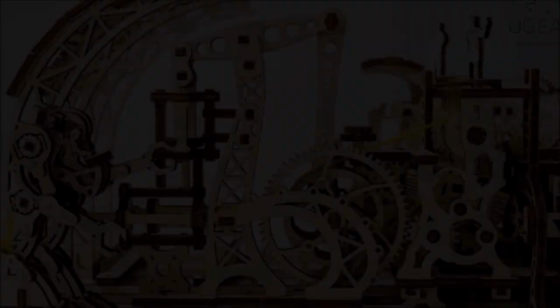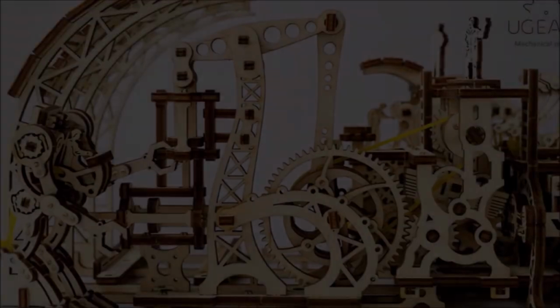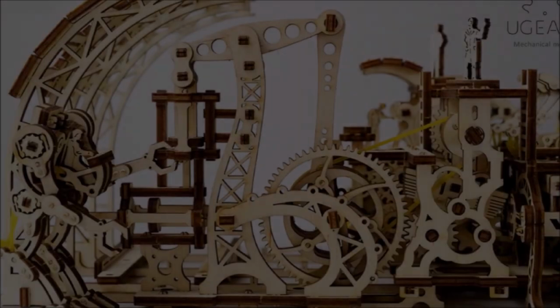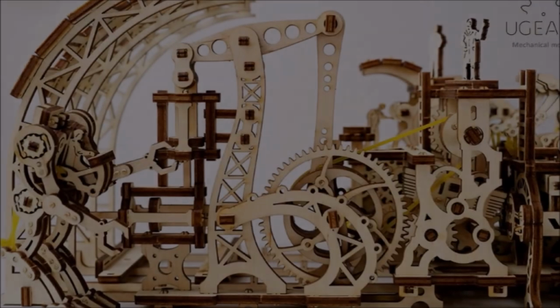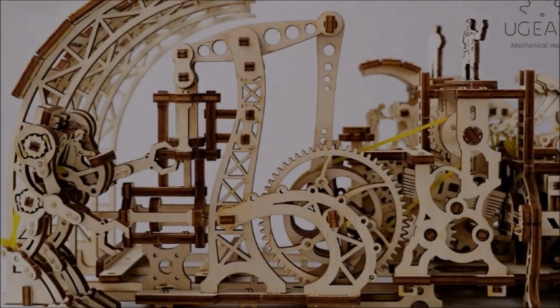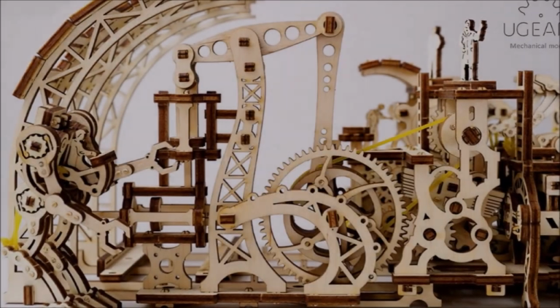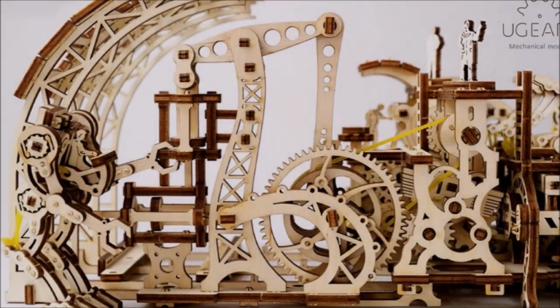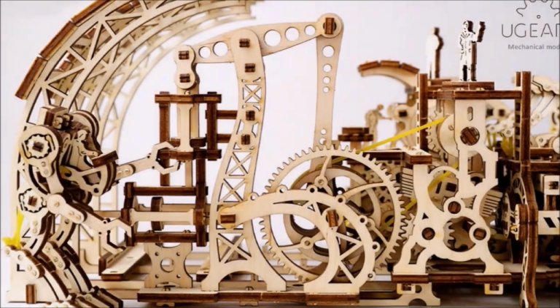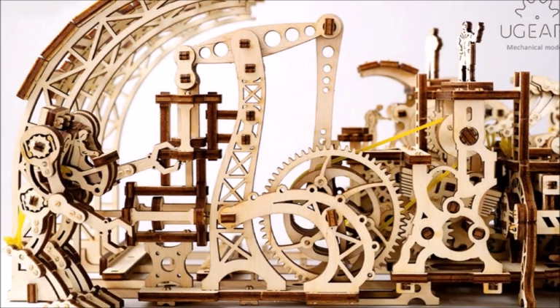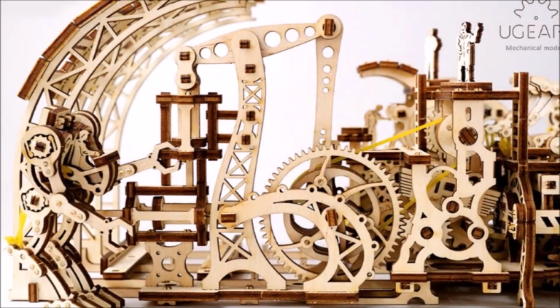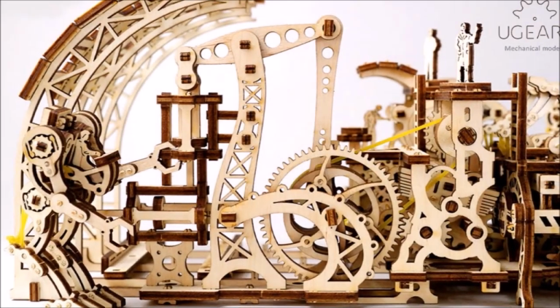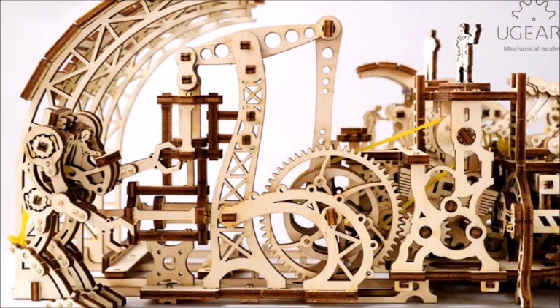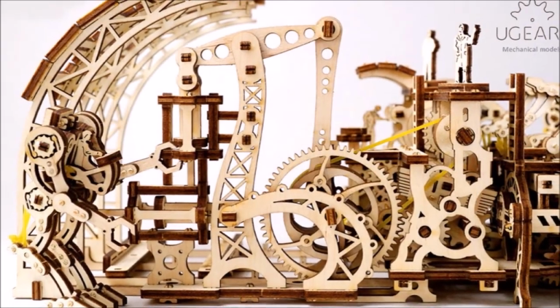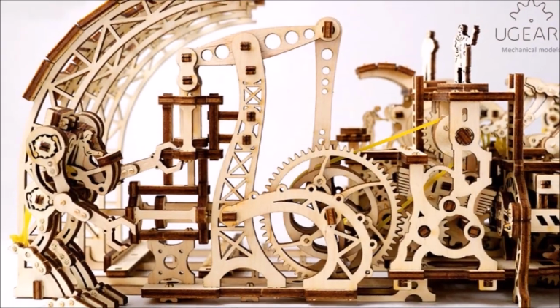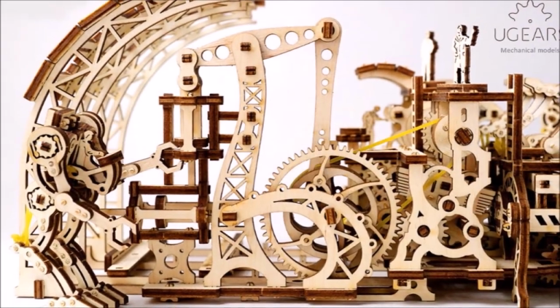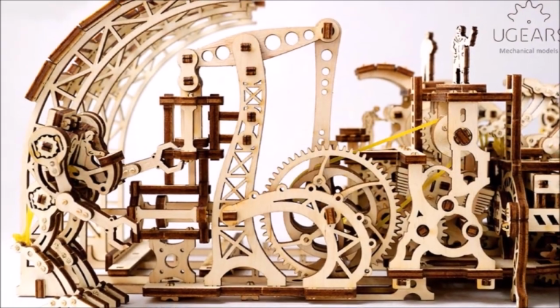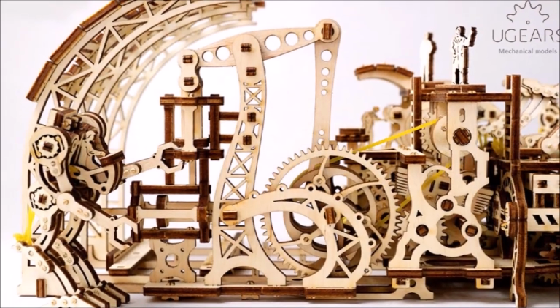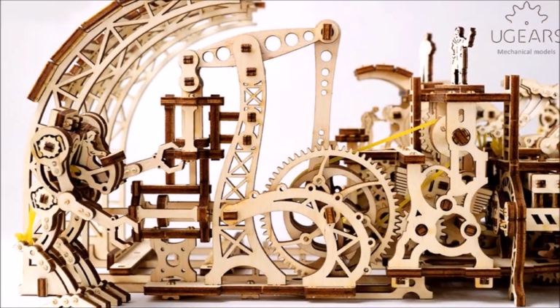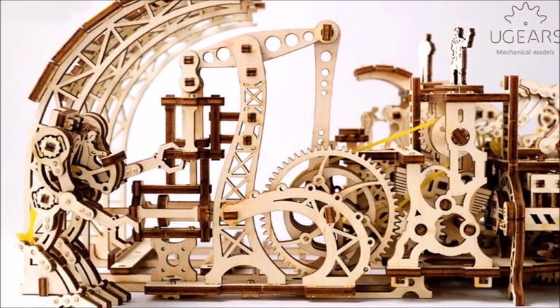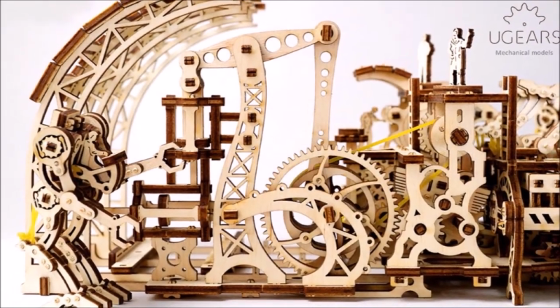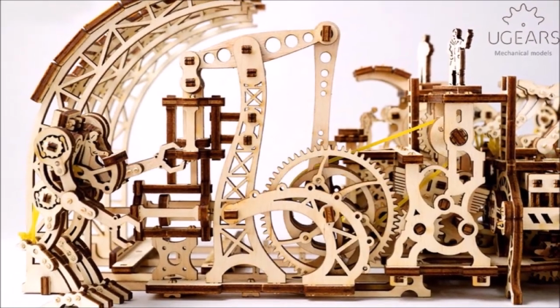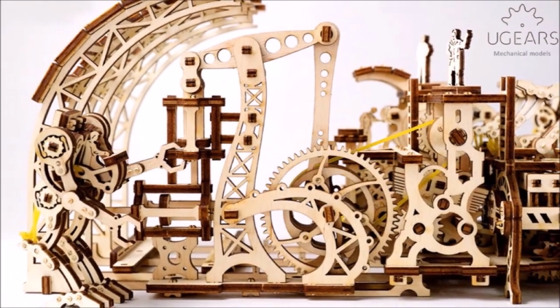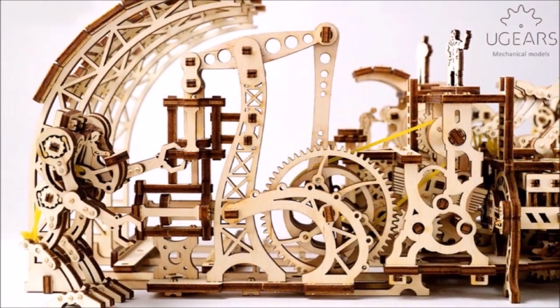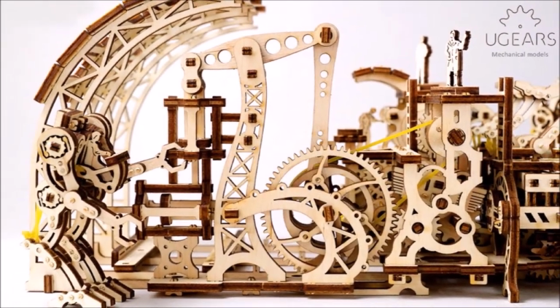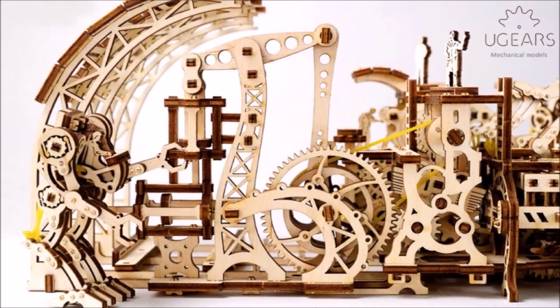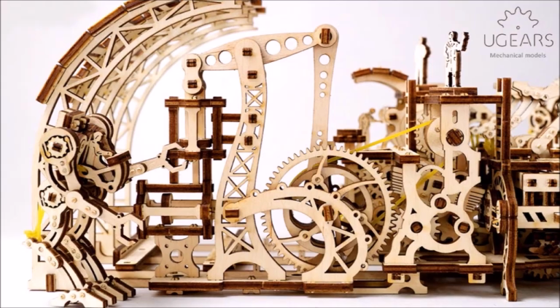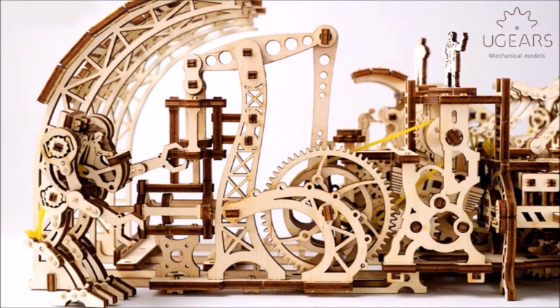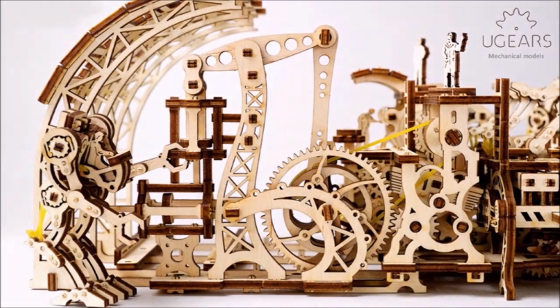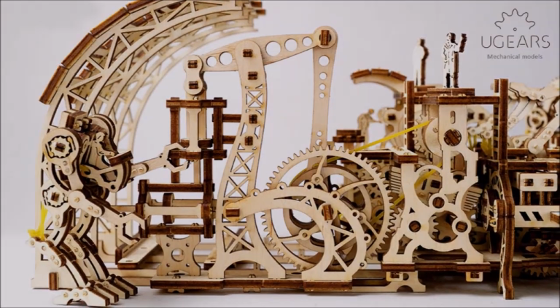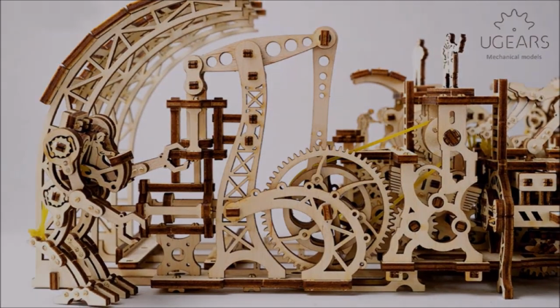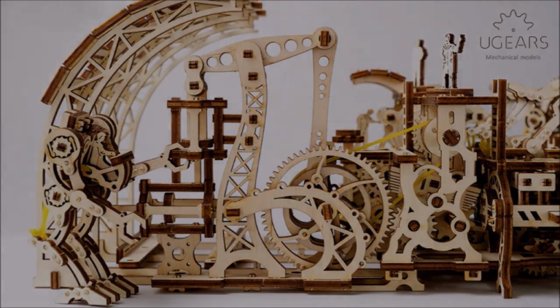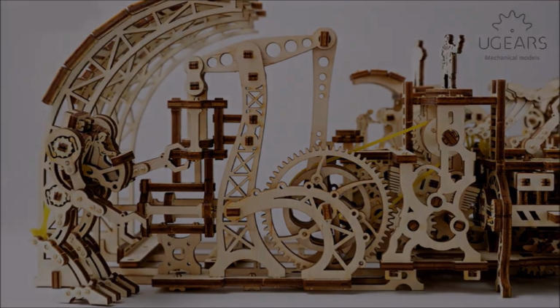This video is brought to you by U-Gears. We'll hear more about them later, but for now, let's get on to today's video.